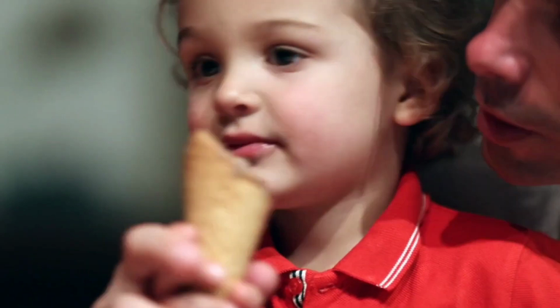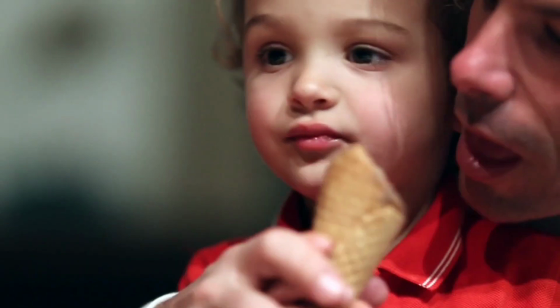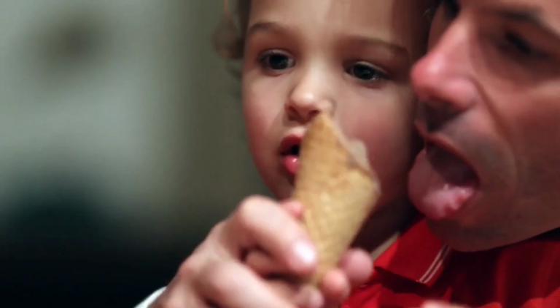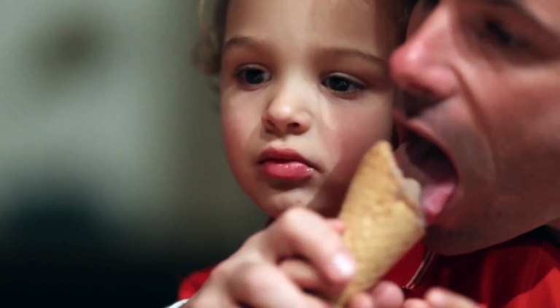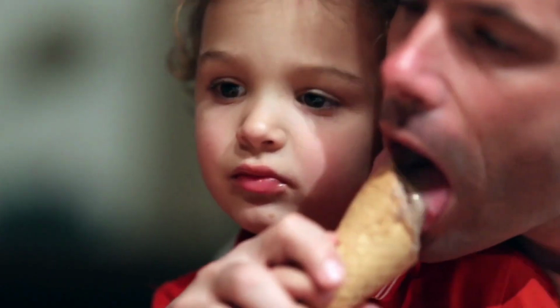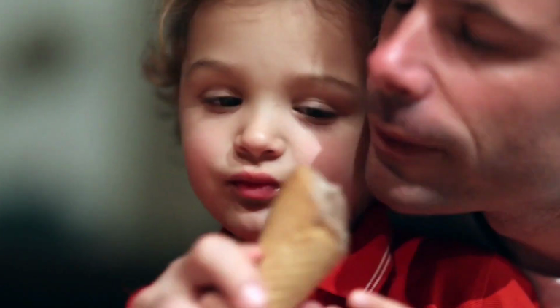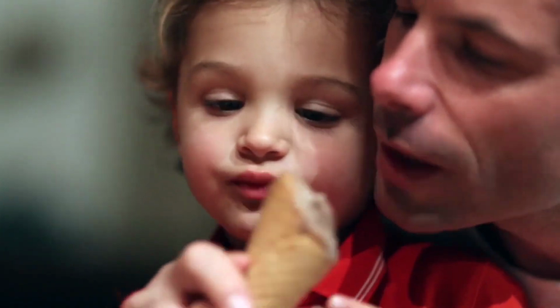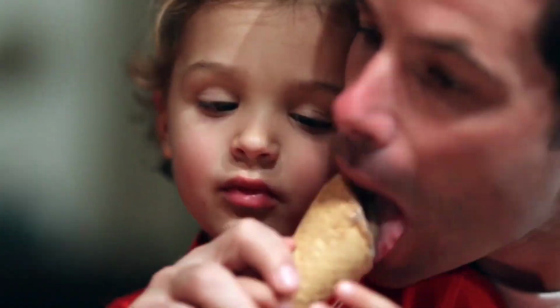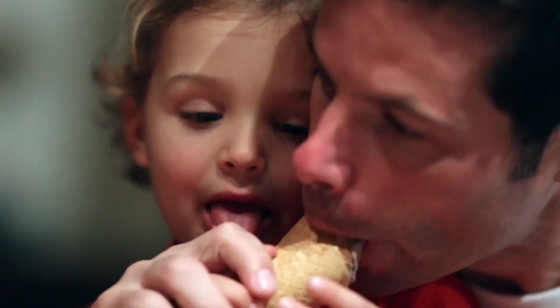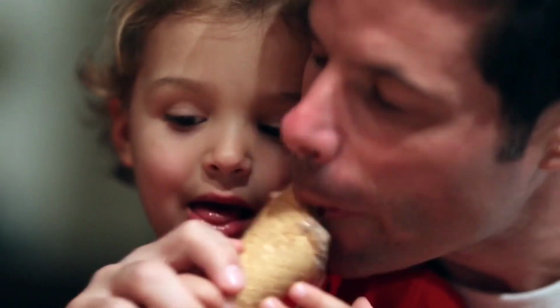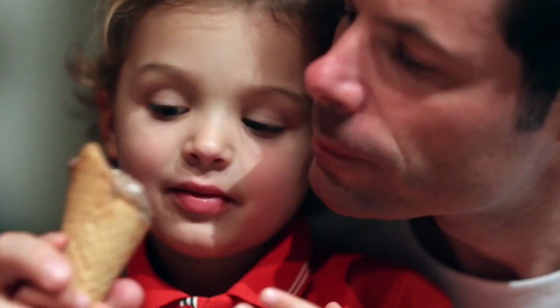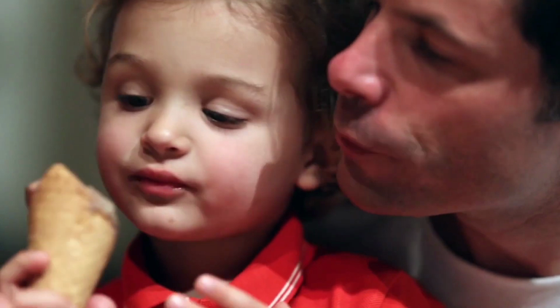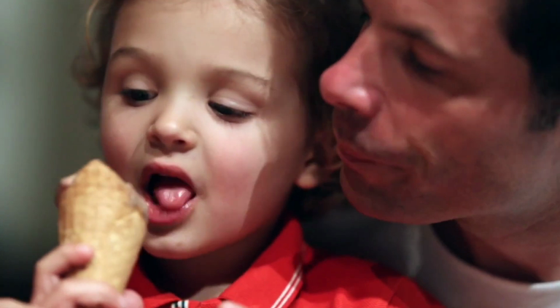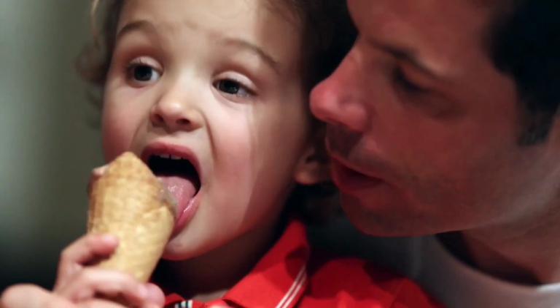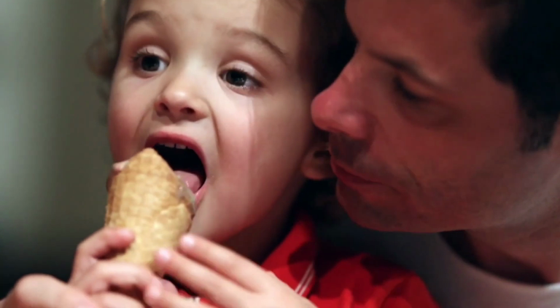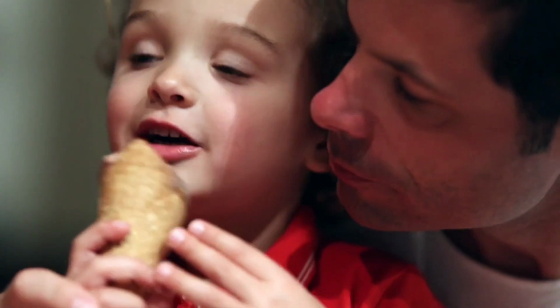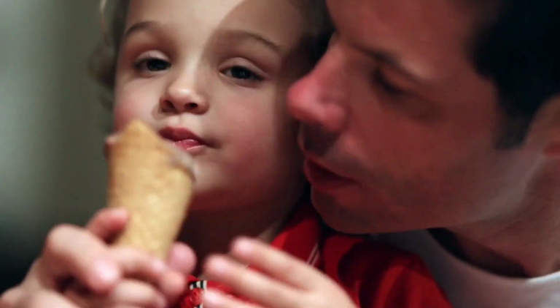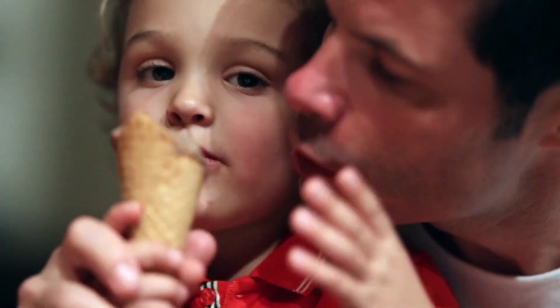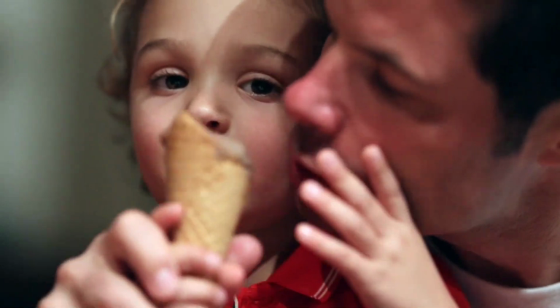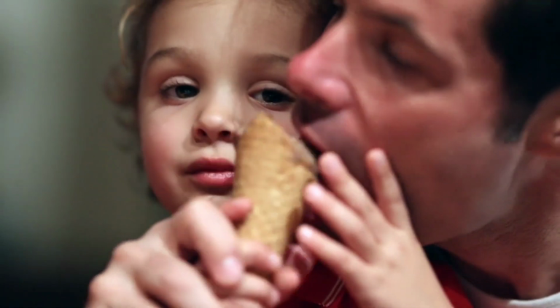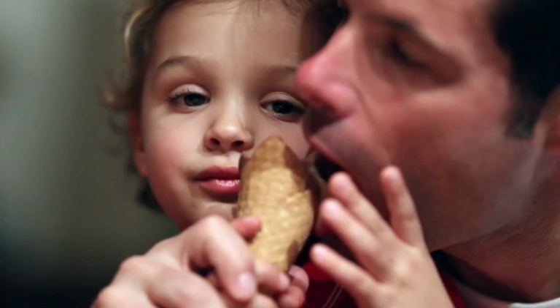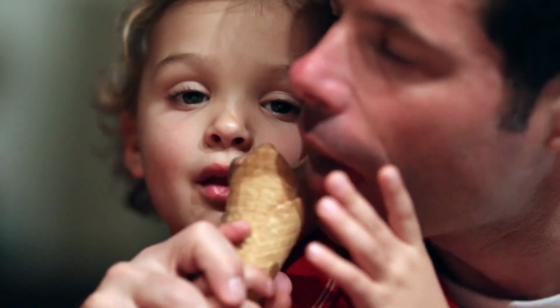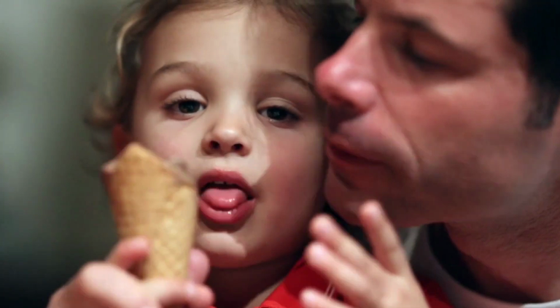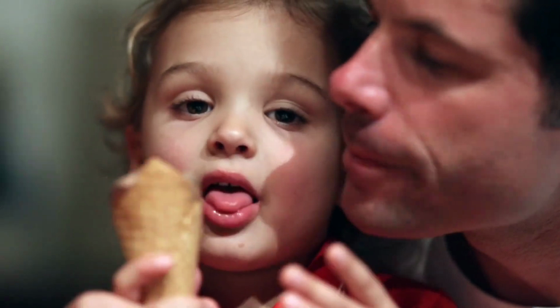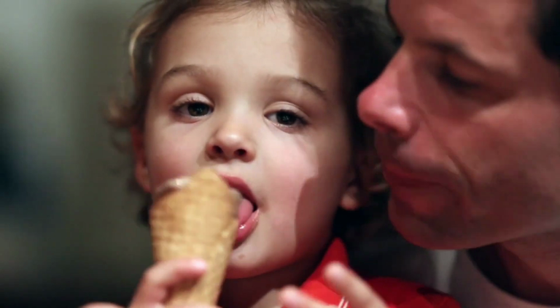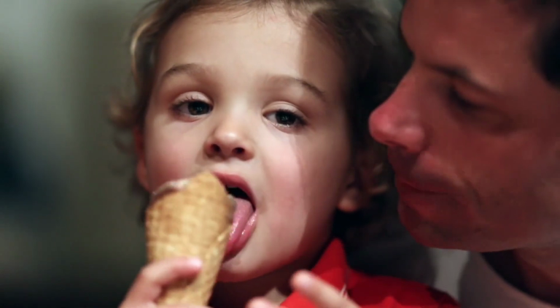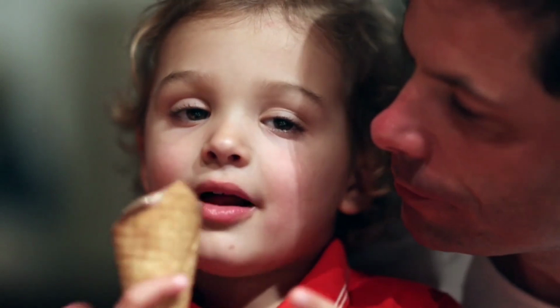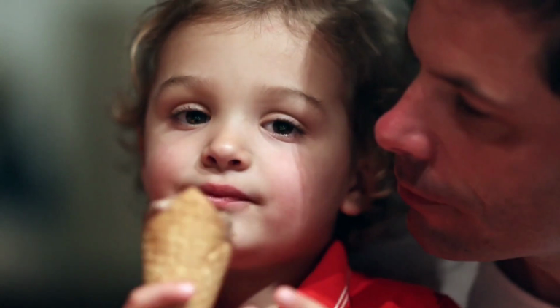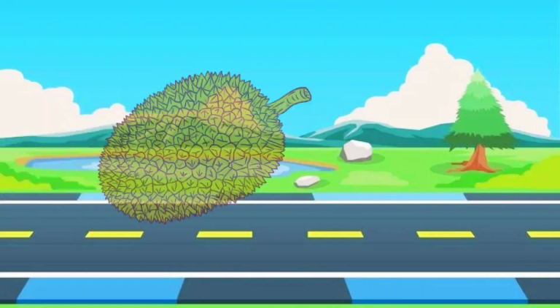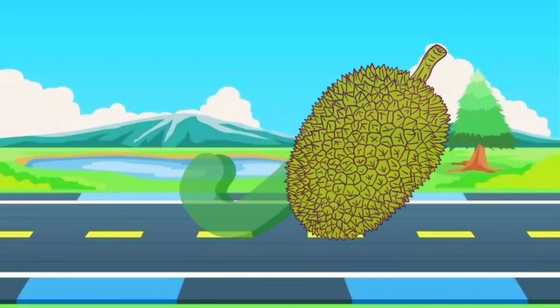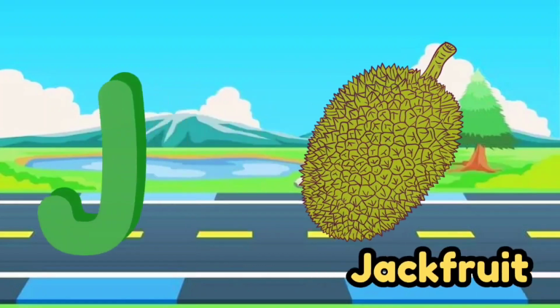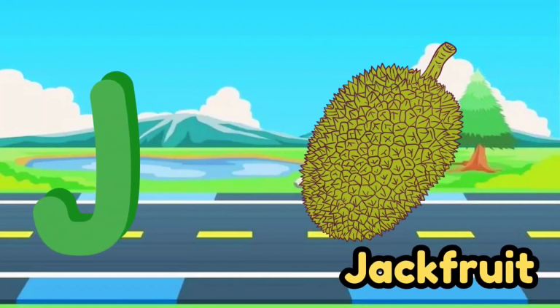A, B, C, D, E, F, G, H, I, J, K, L, M, N, O.